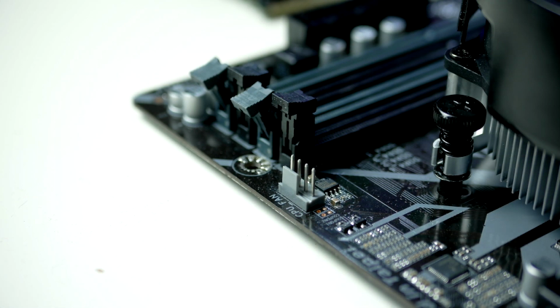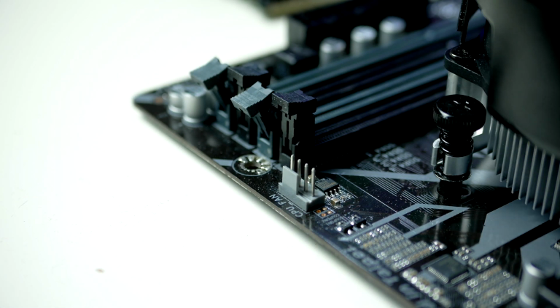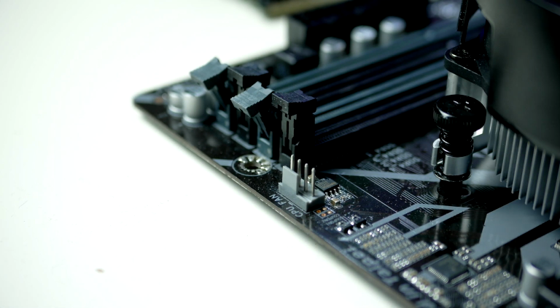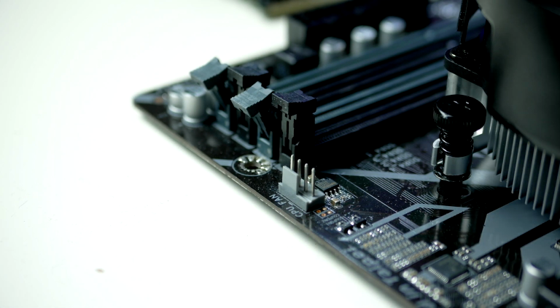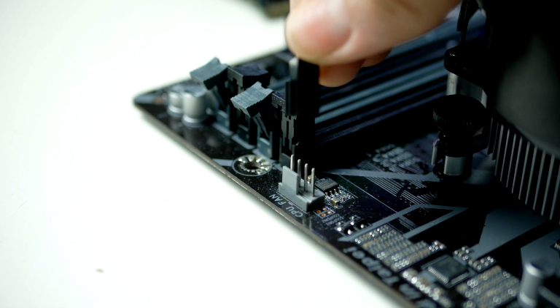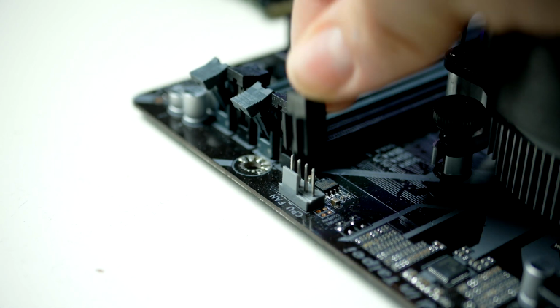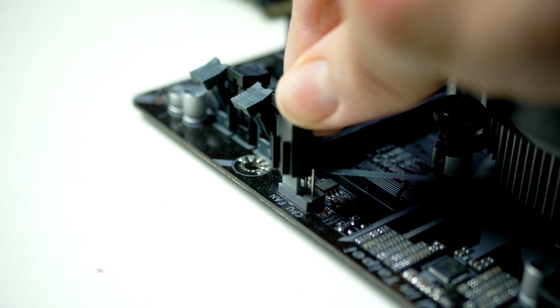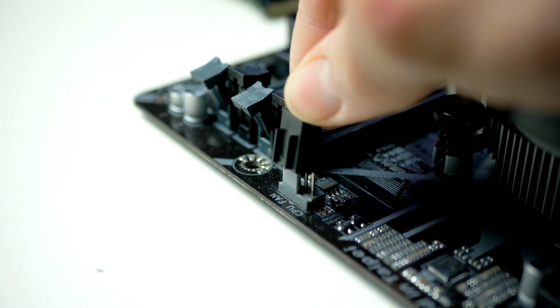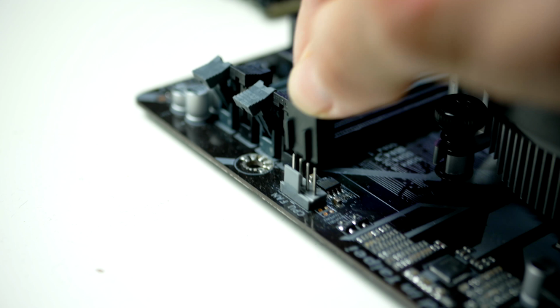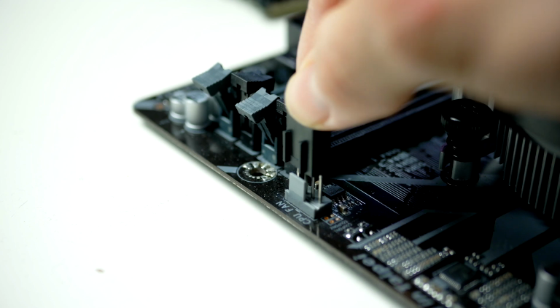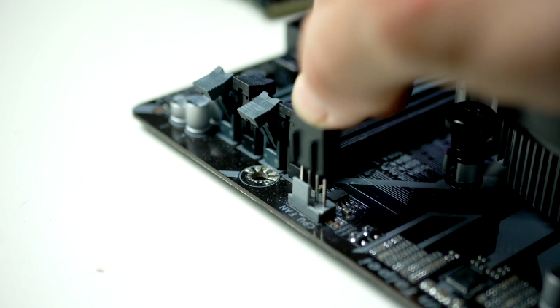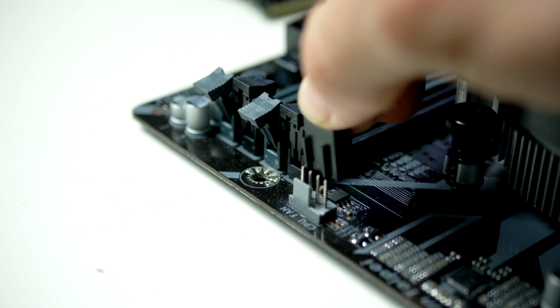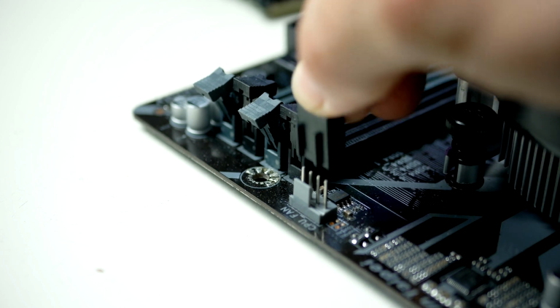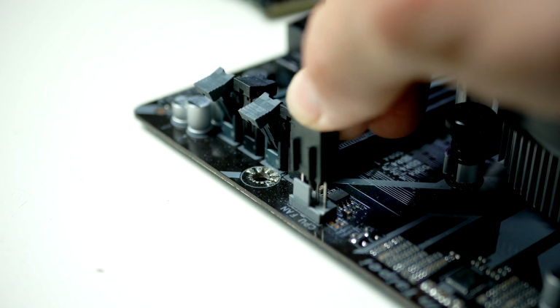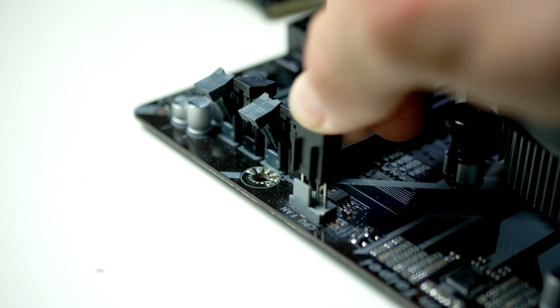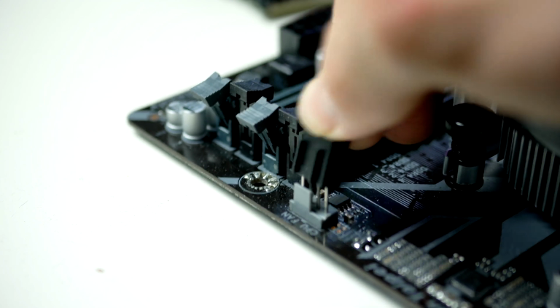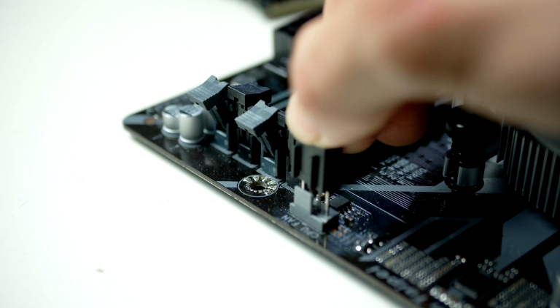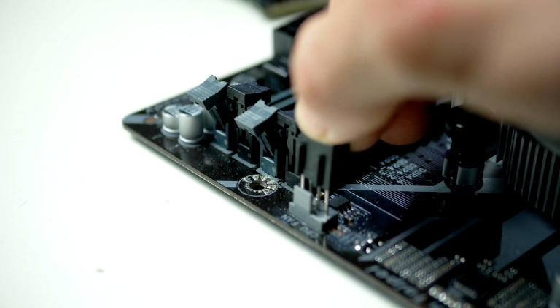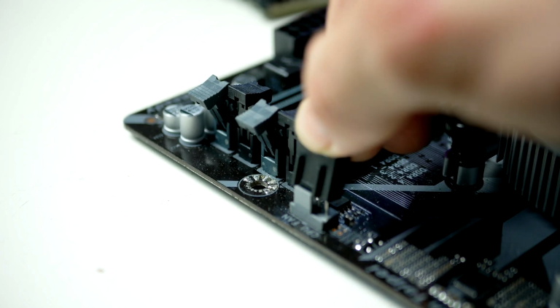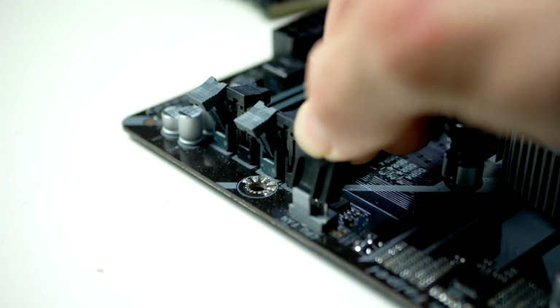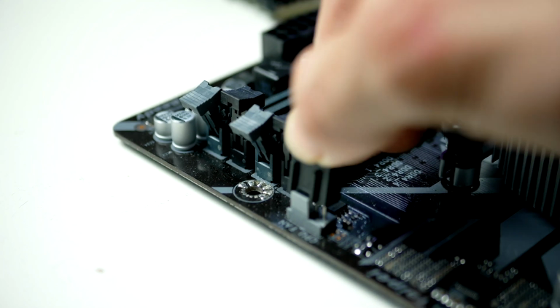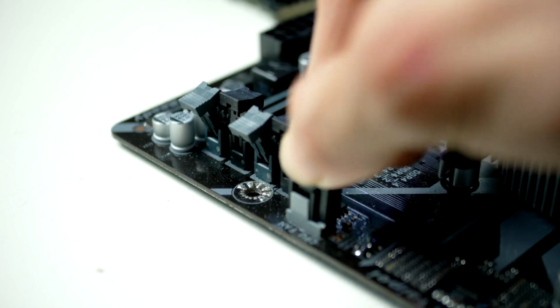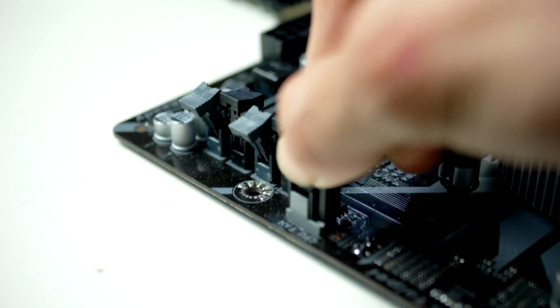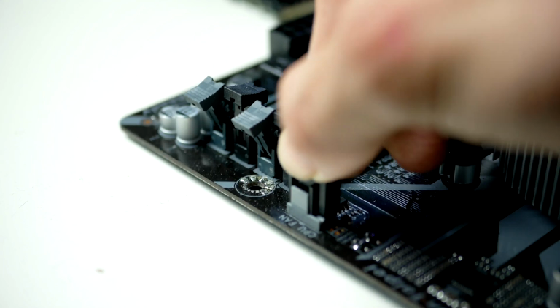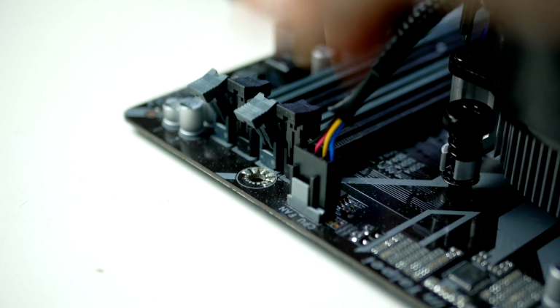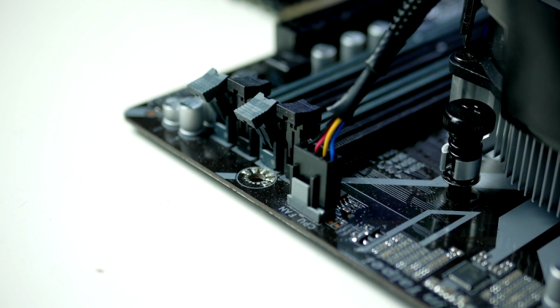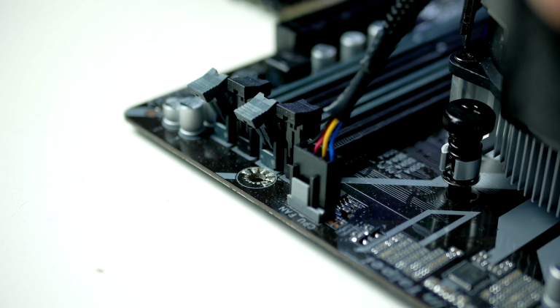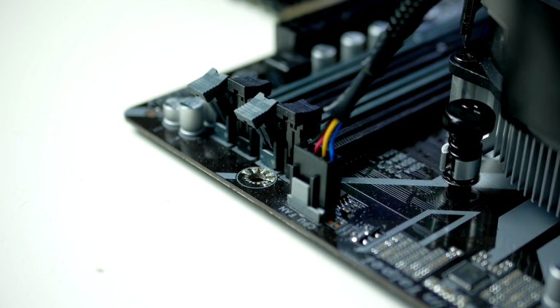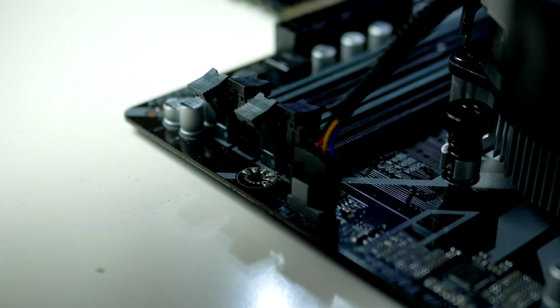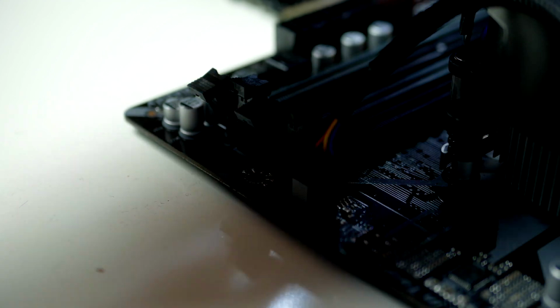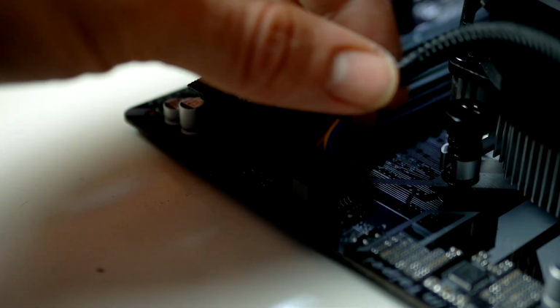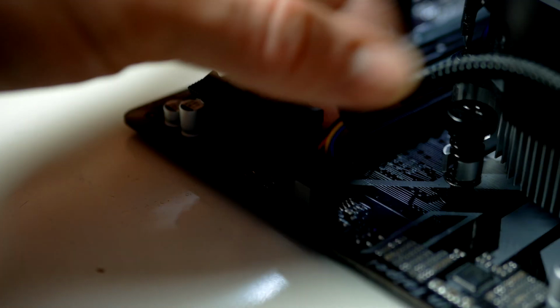Lastly, connect the fan power cable from the CPU cooler to the CPU fan header on the motherboard.